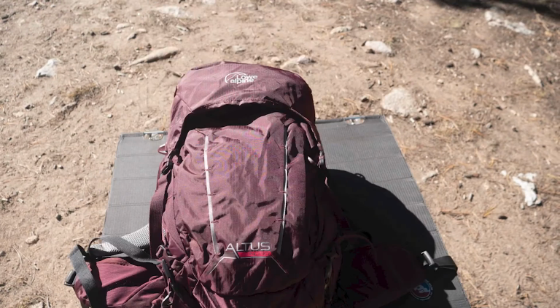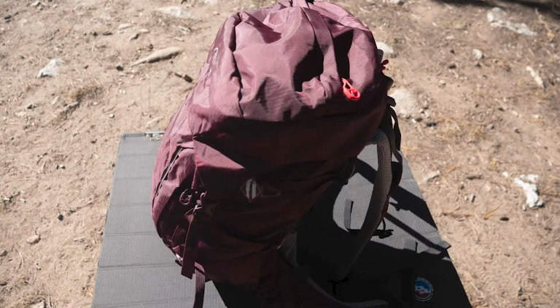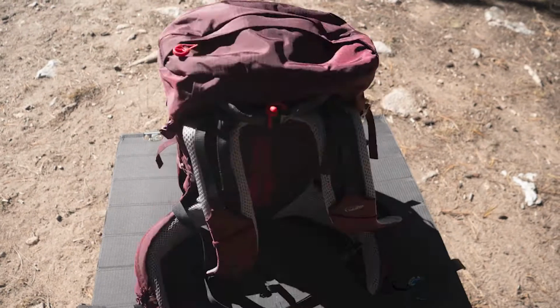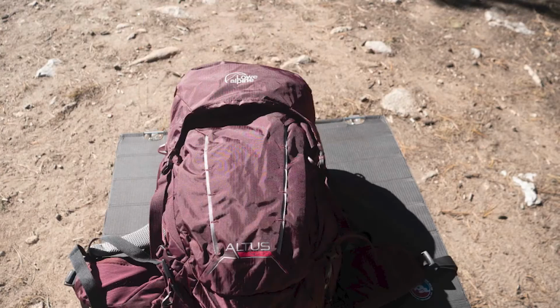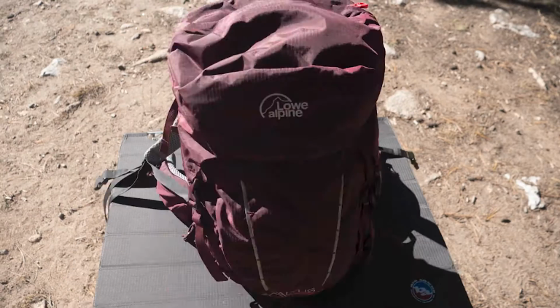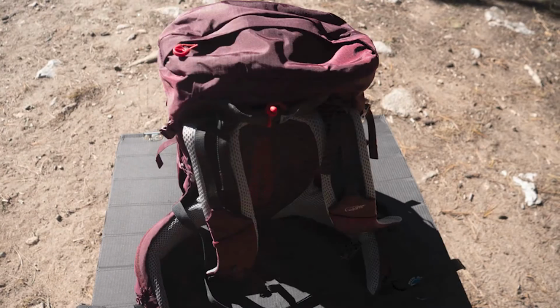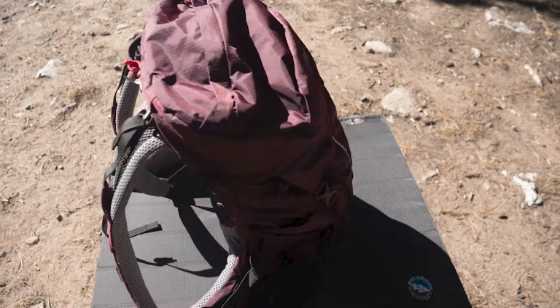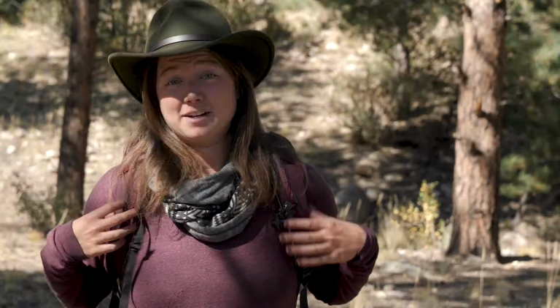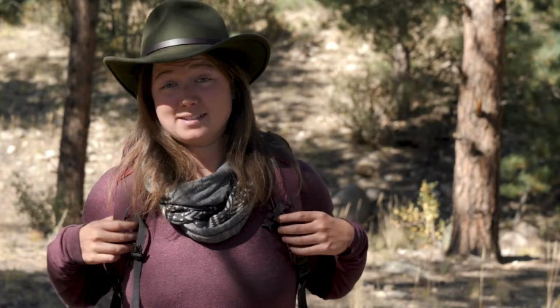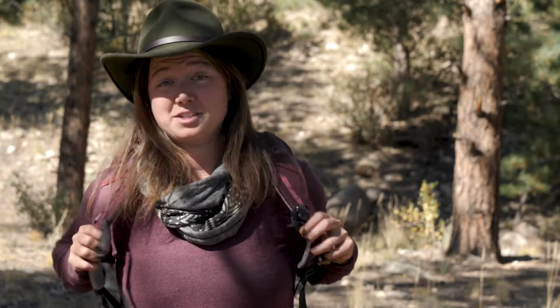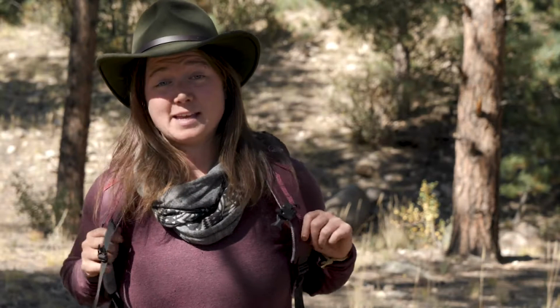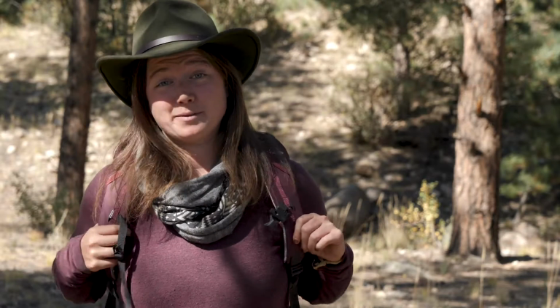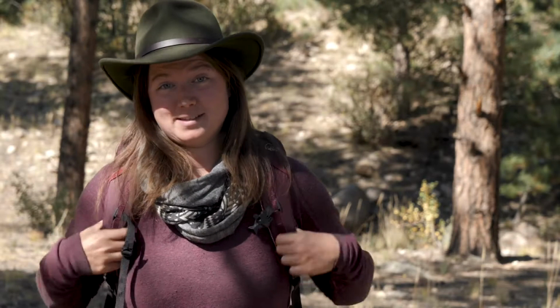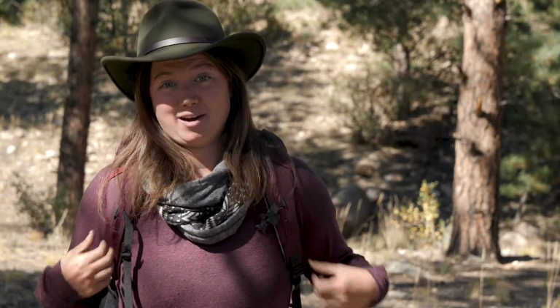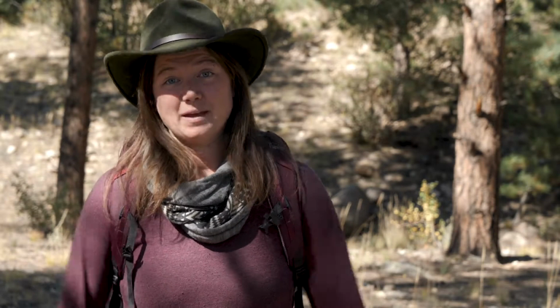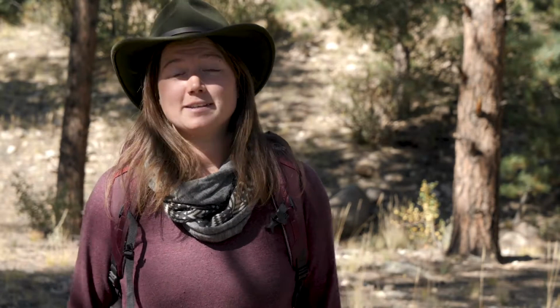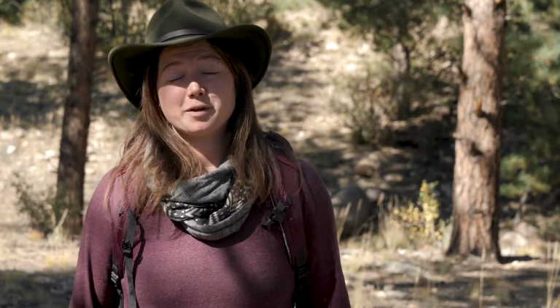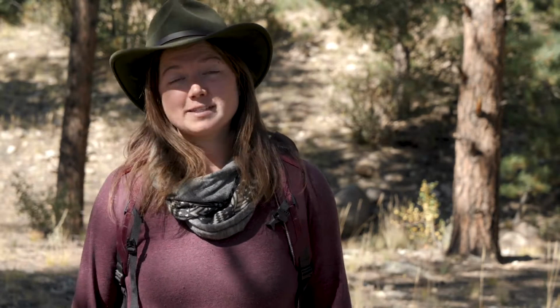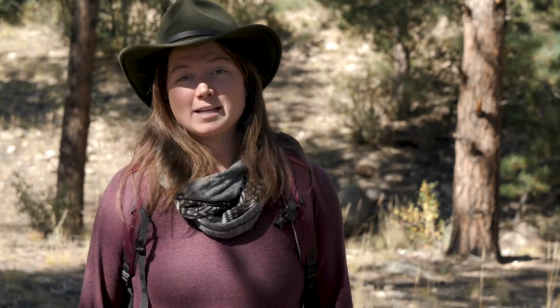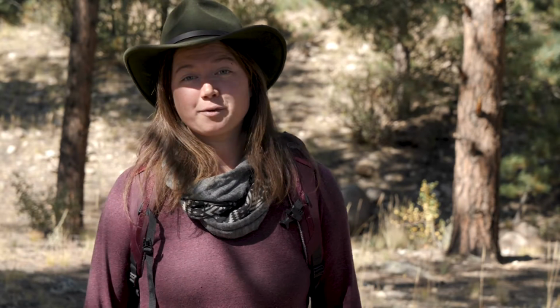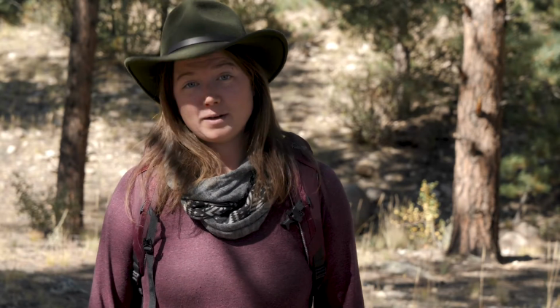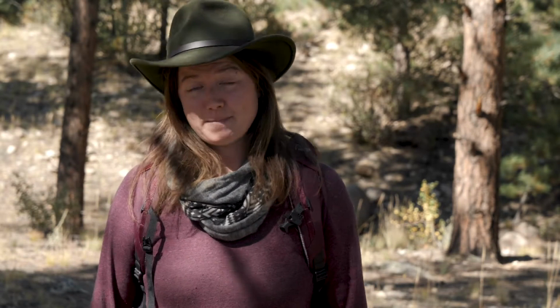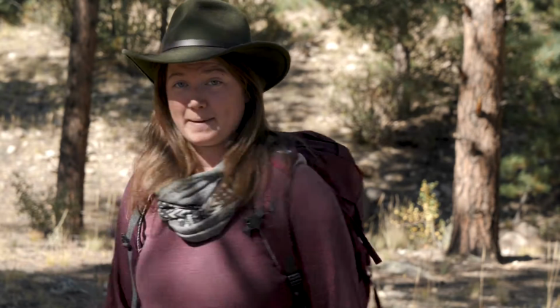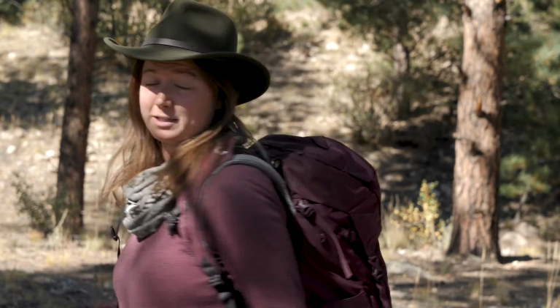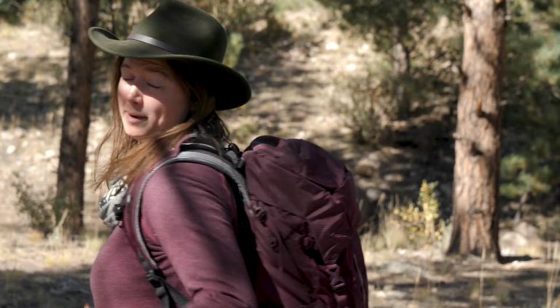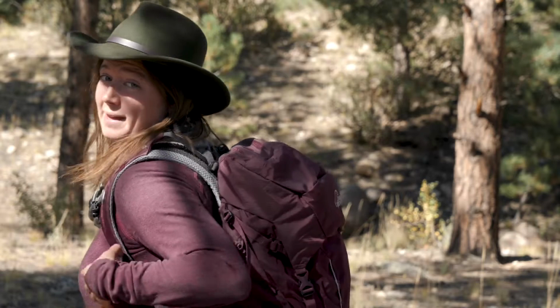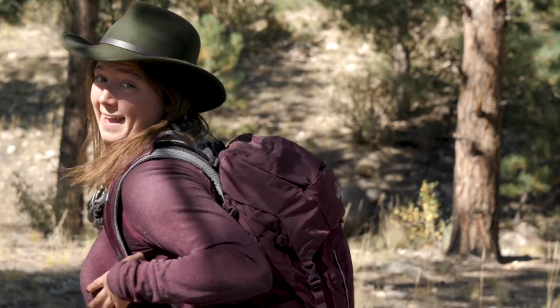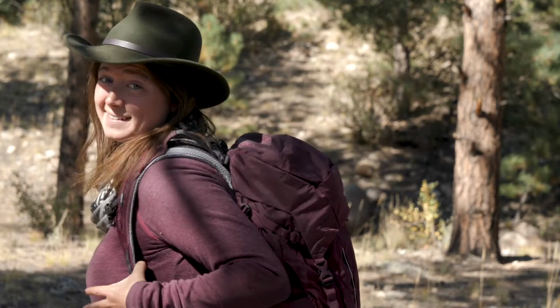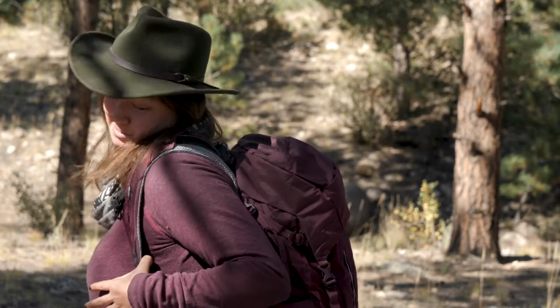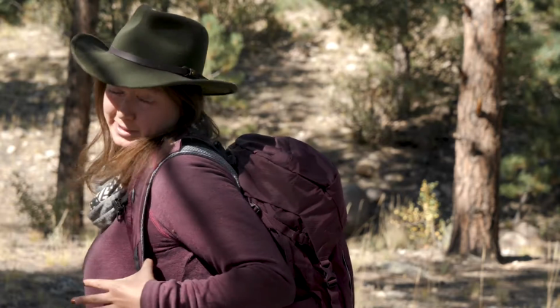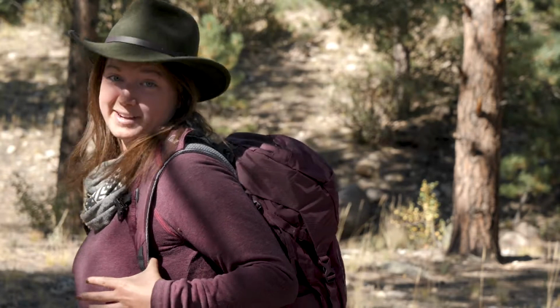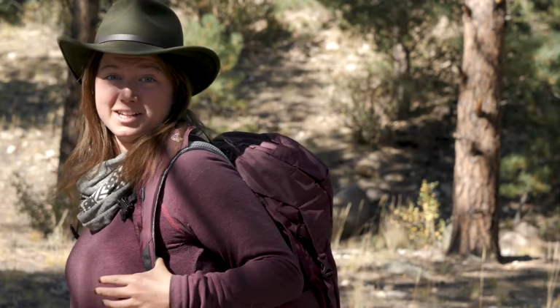My favorite pack from Low Alpine is the Altus. They just came out with it this year. It's the perfect size for a one-night backpacking trip and it's a really great color.